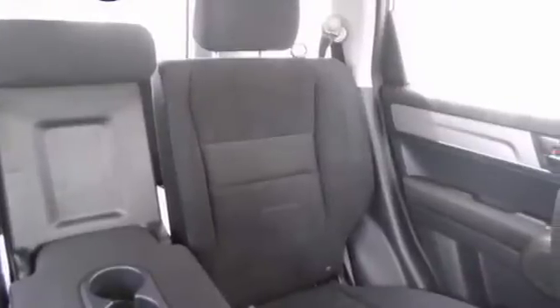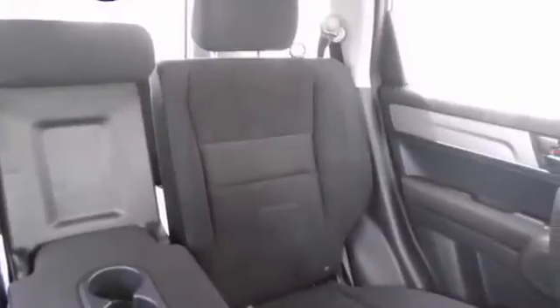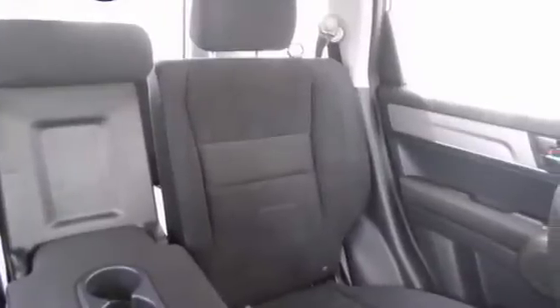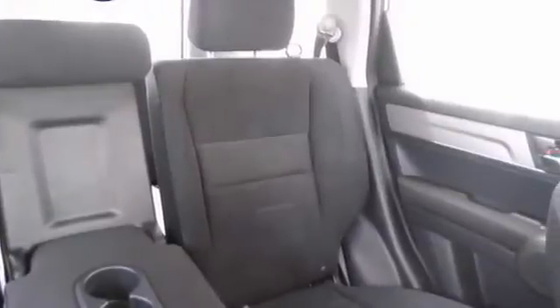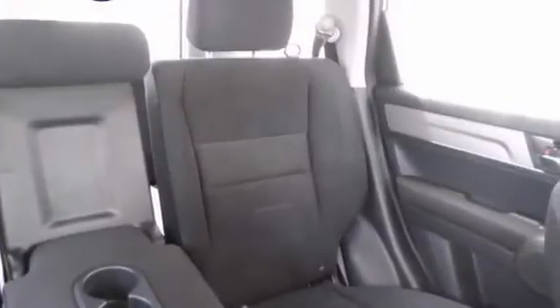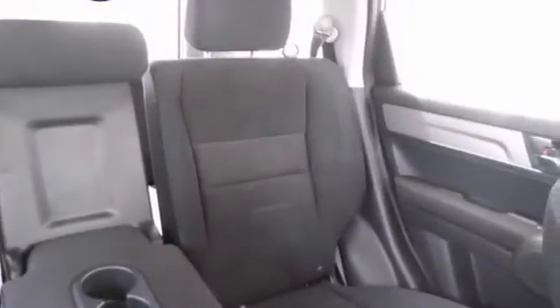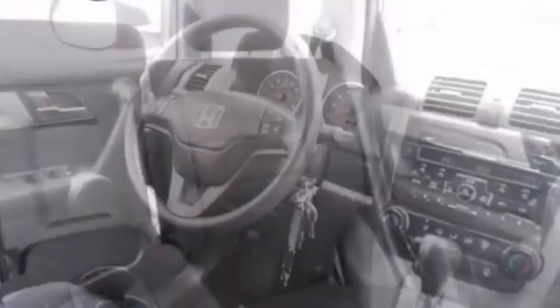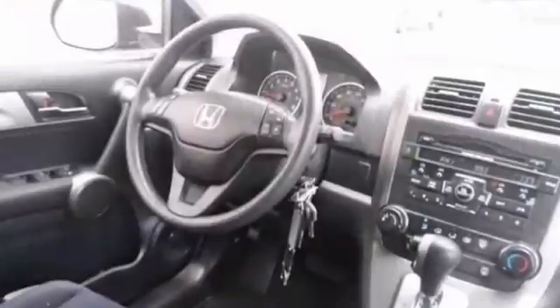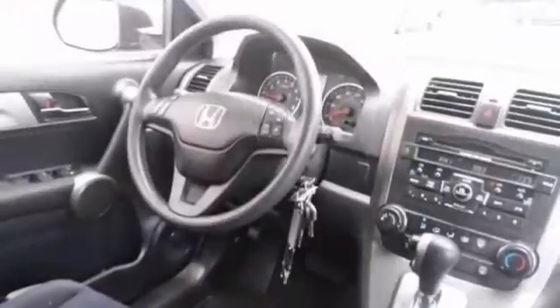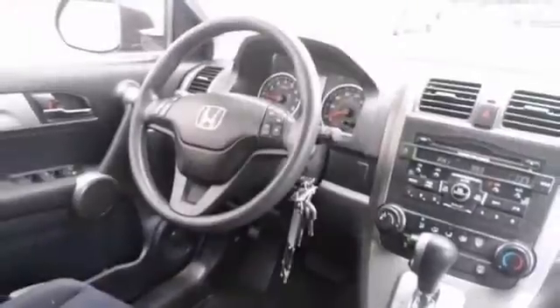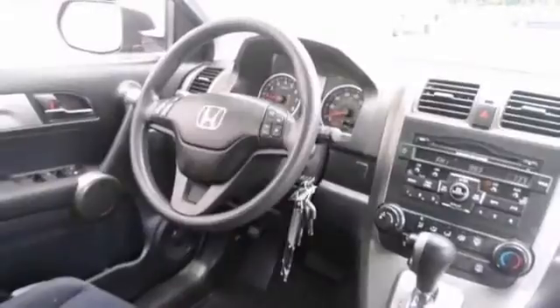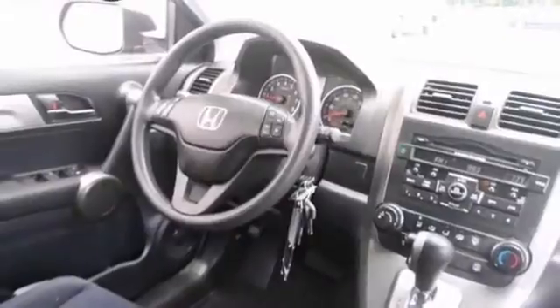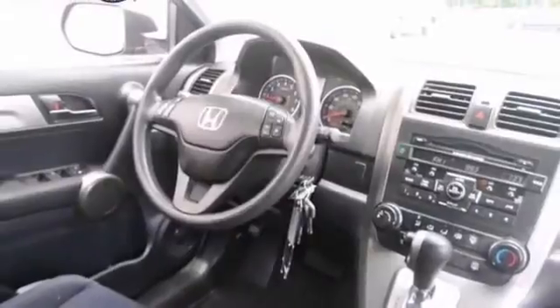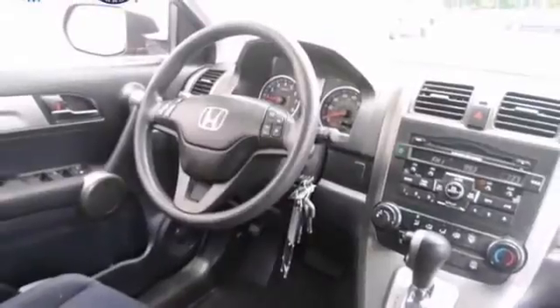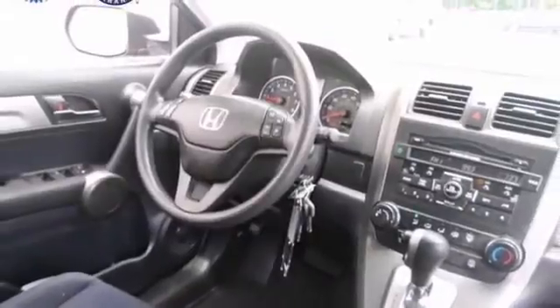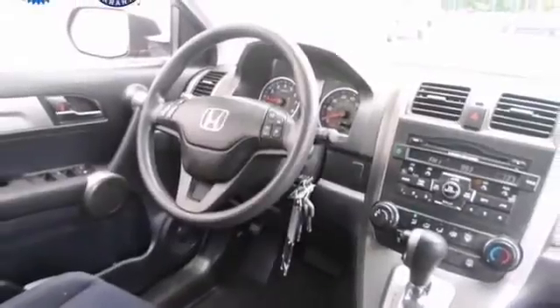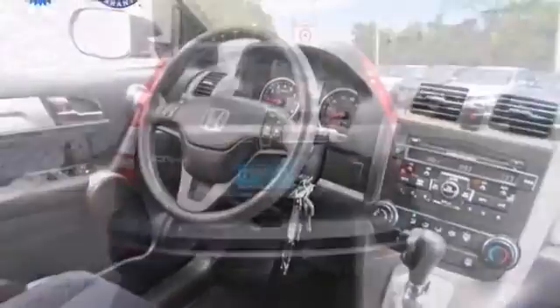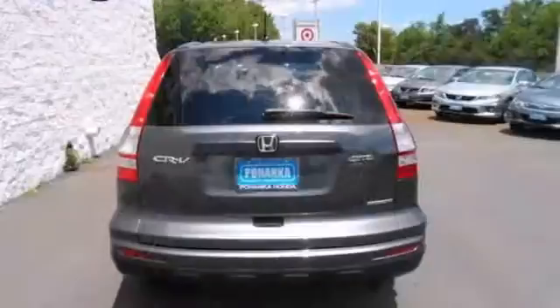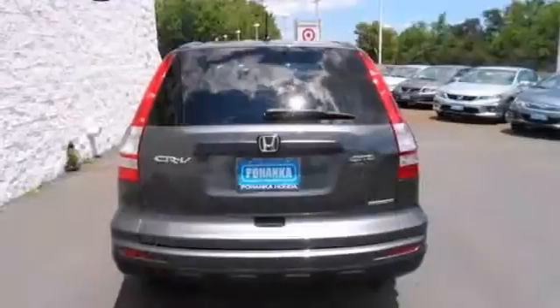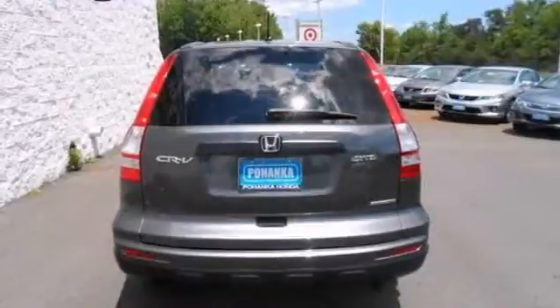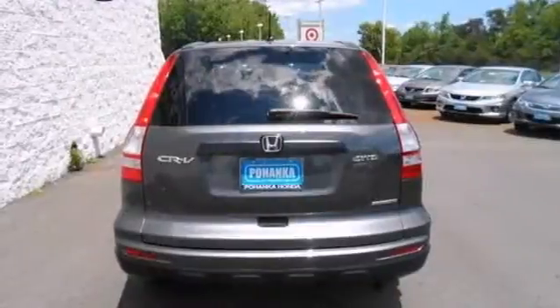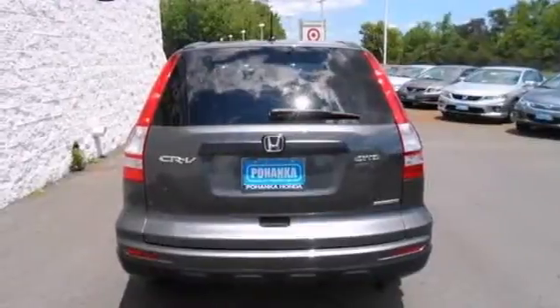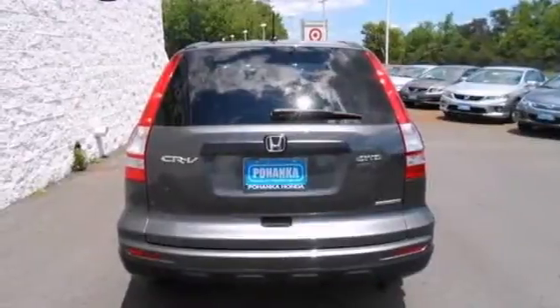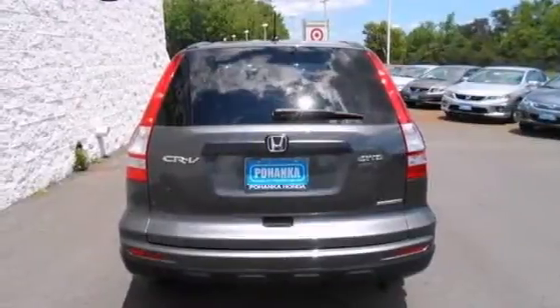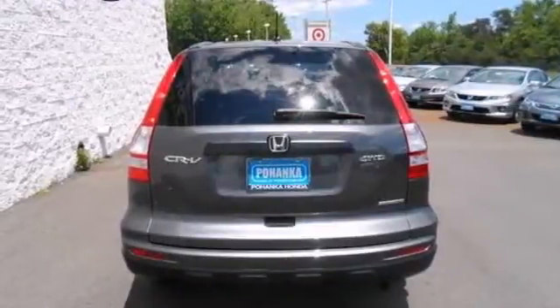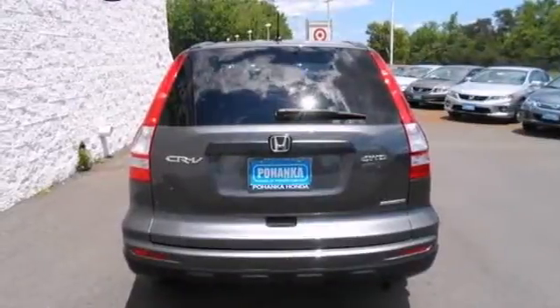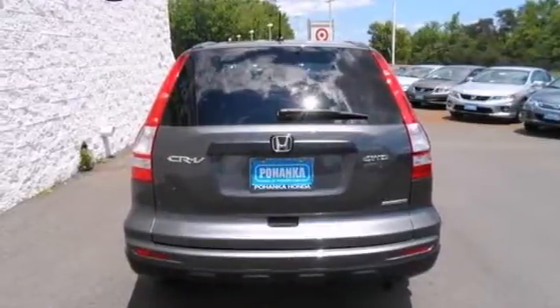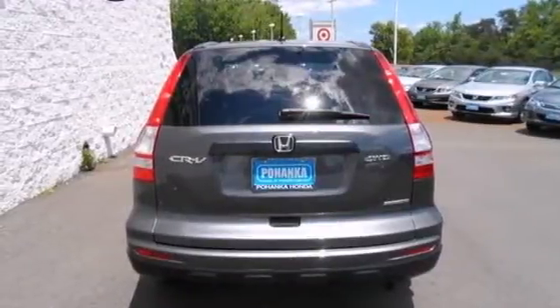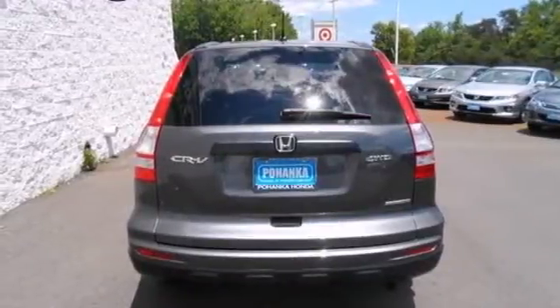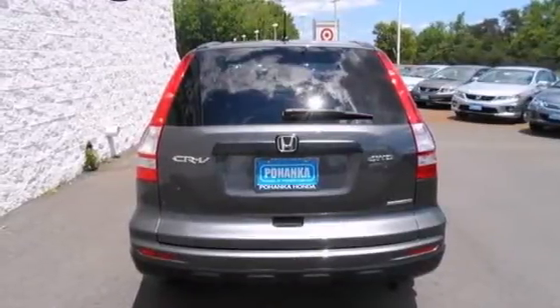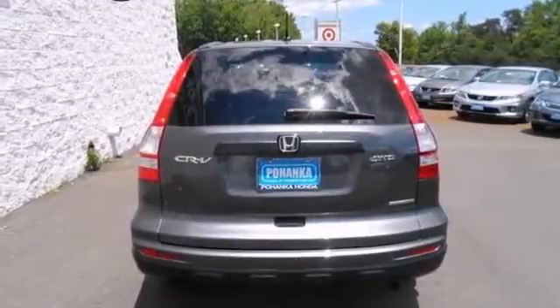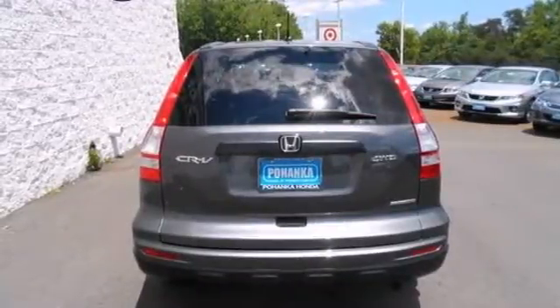It has alloy wheels, a multifunction steering wheel, and deep-tinted windows. Come on out and take it for a test drive today.